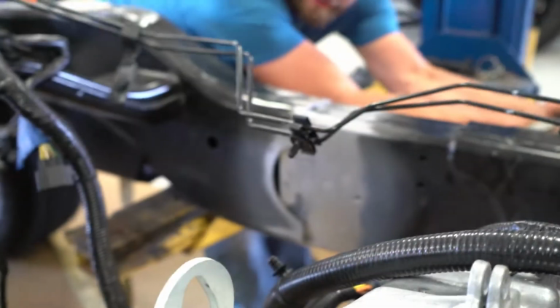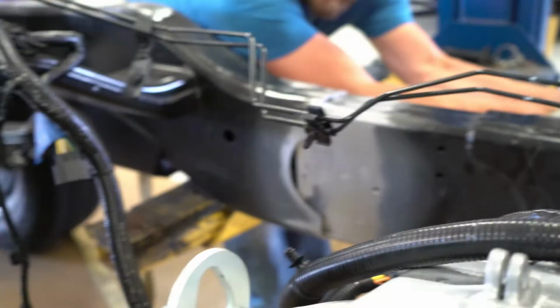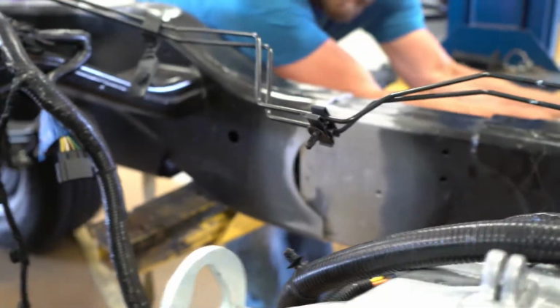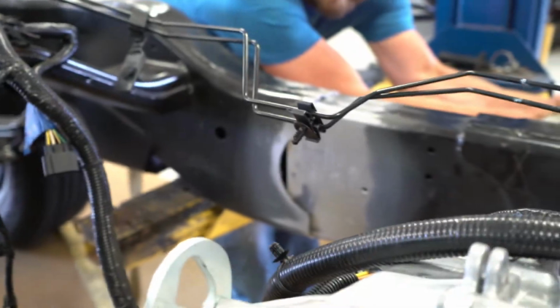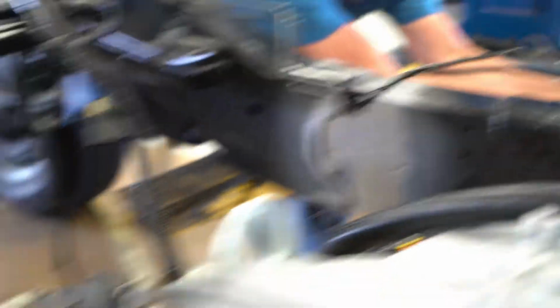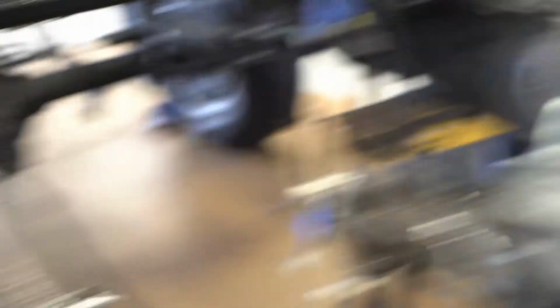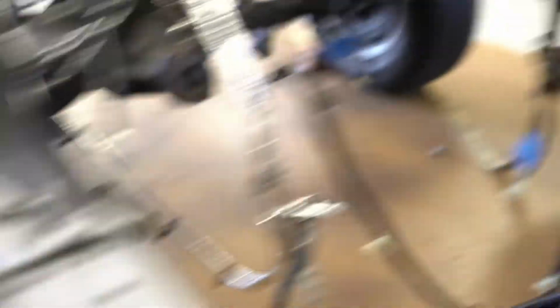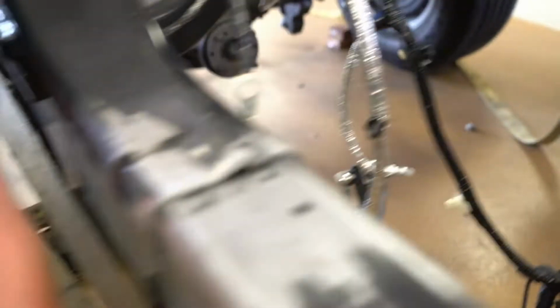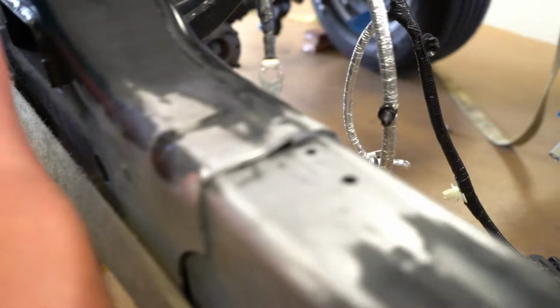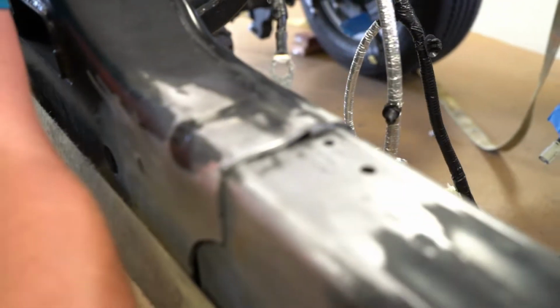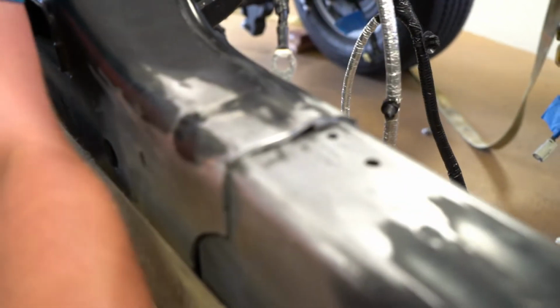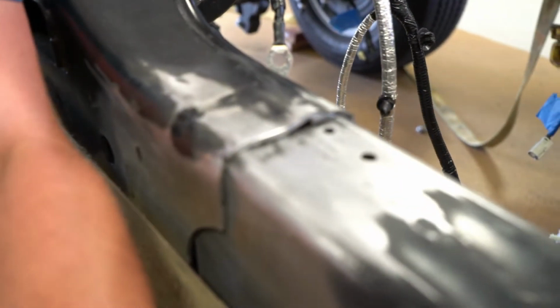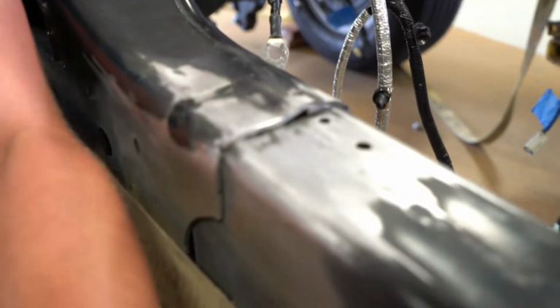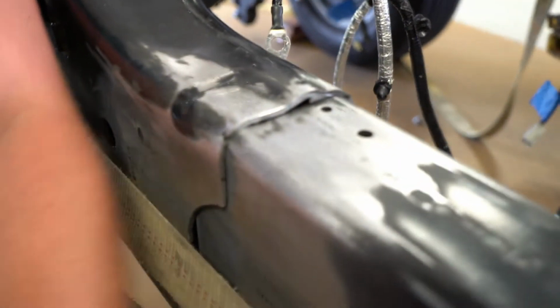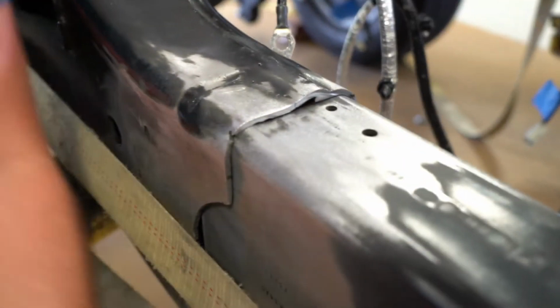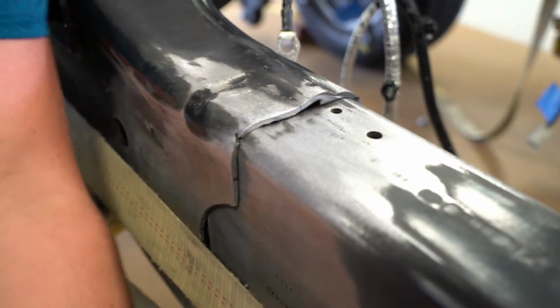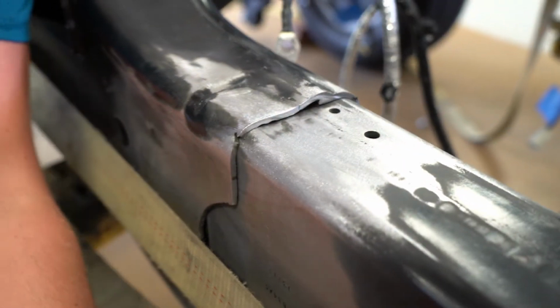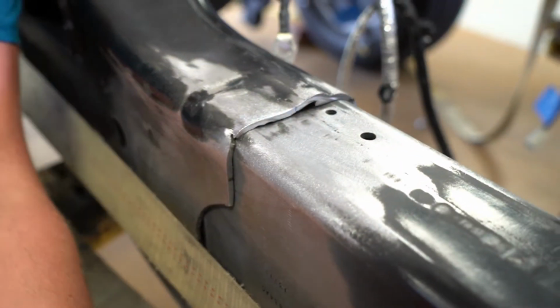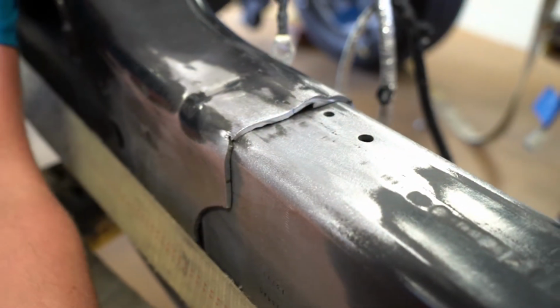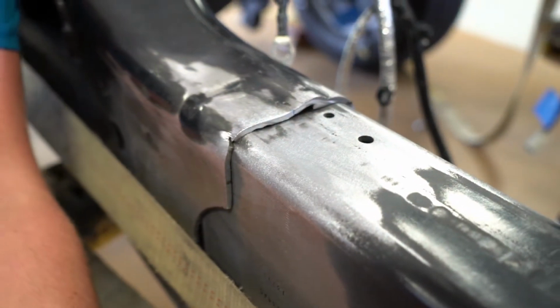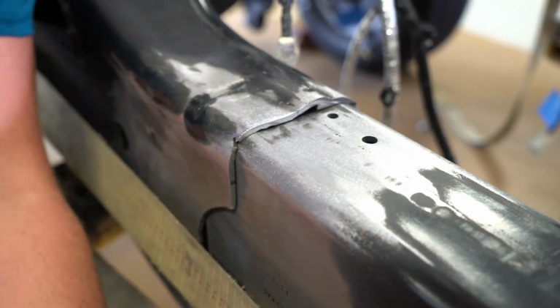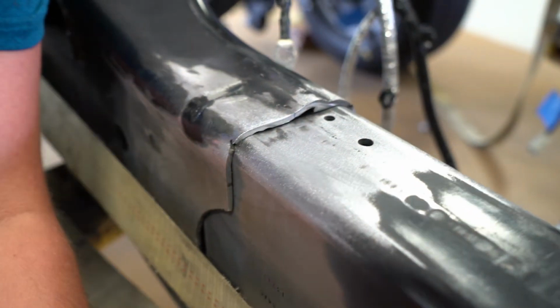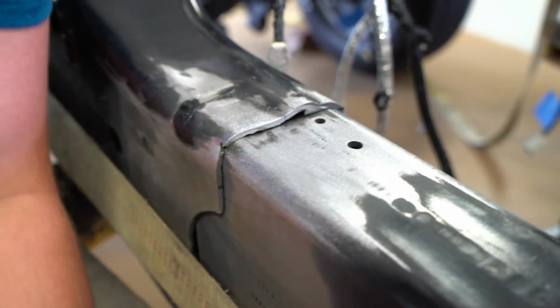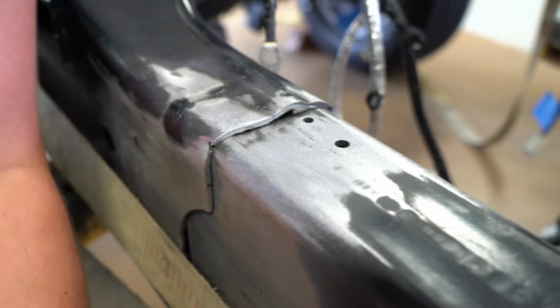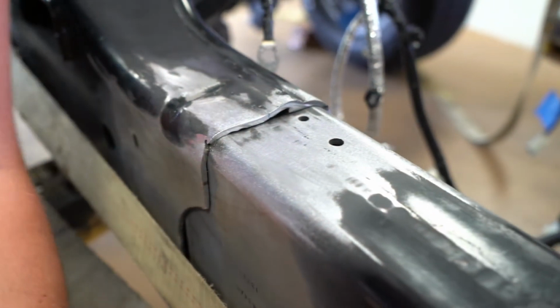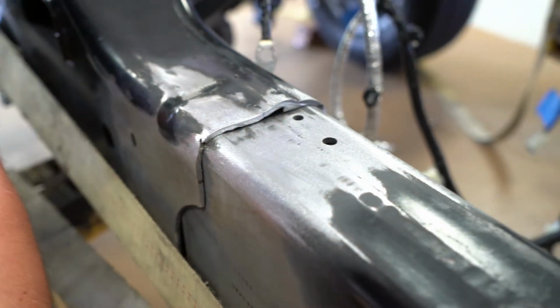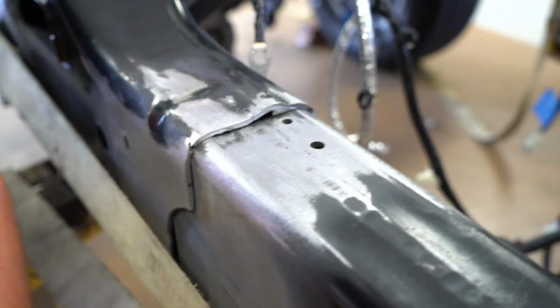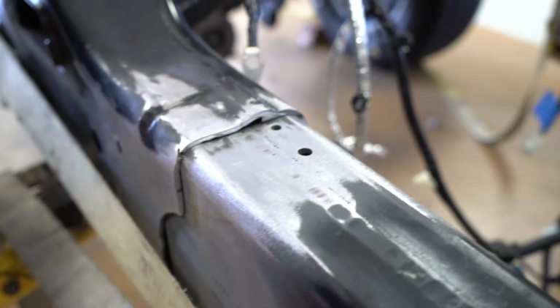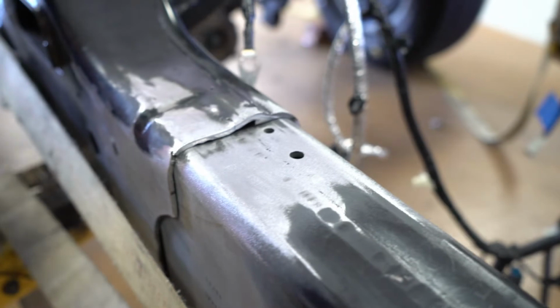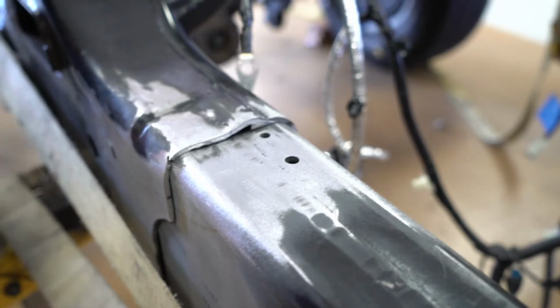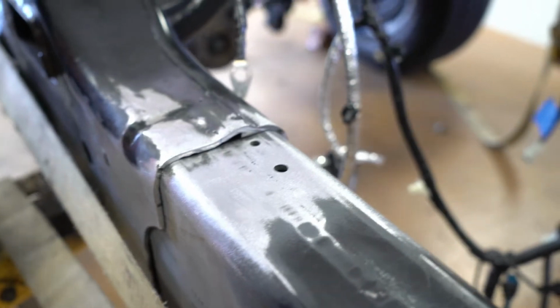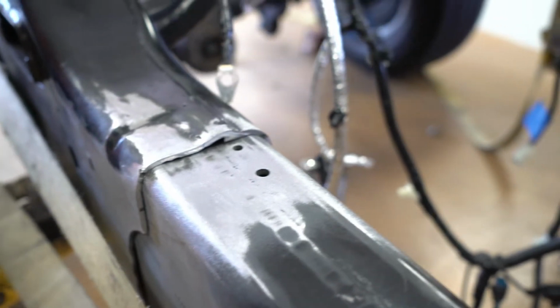When it came to putting the frame back together, the guys kind of turned it into a bit of a strongman competition to see who could pull the most frame back together.